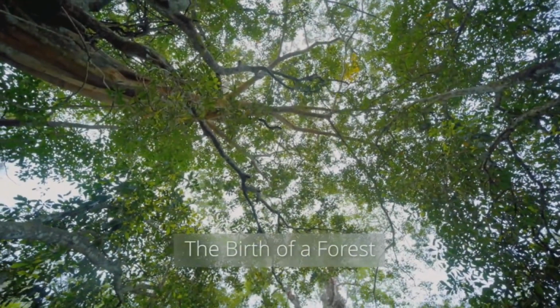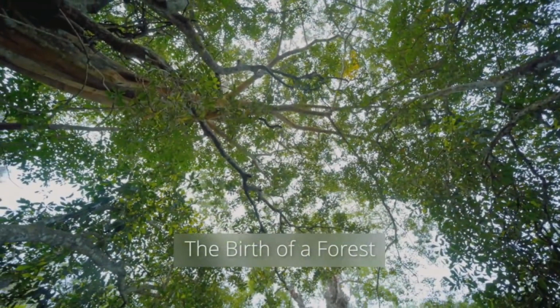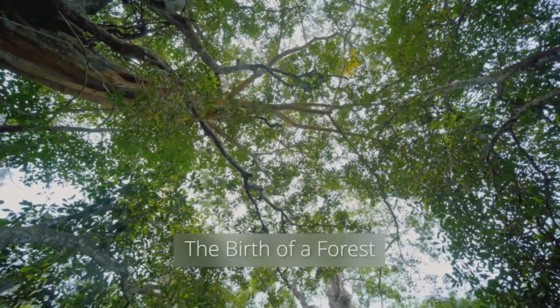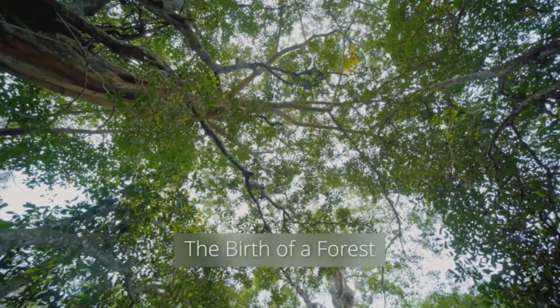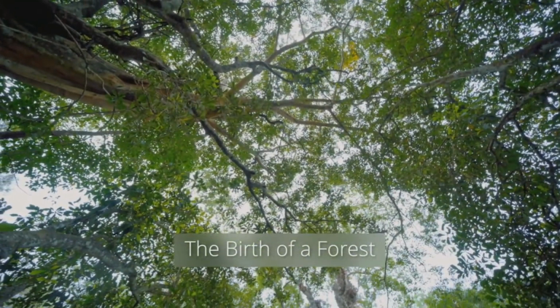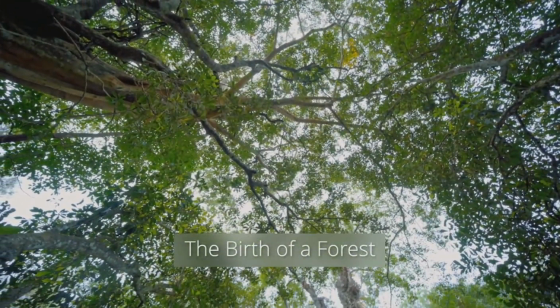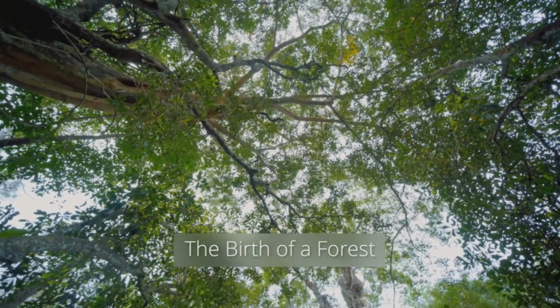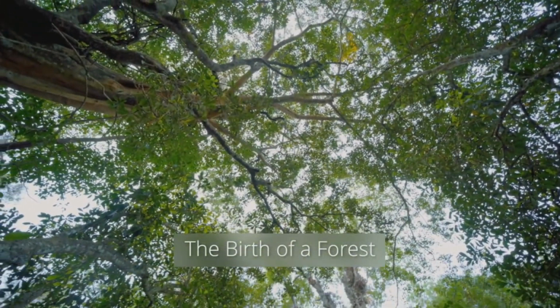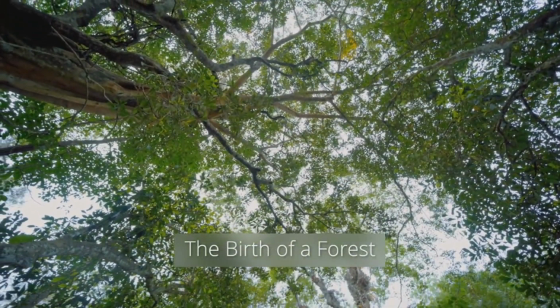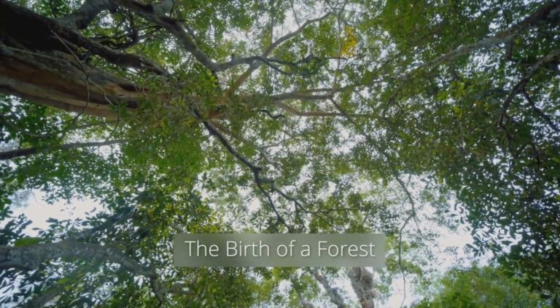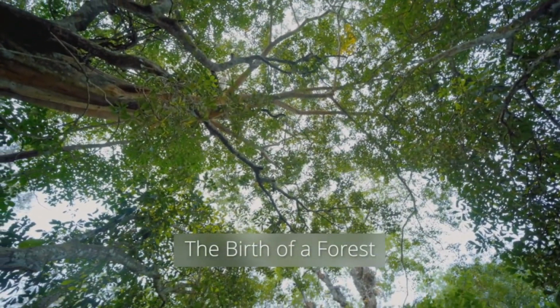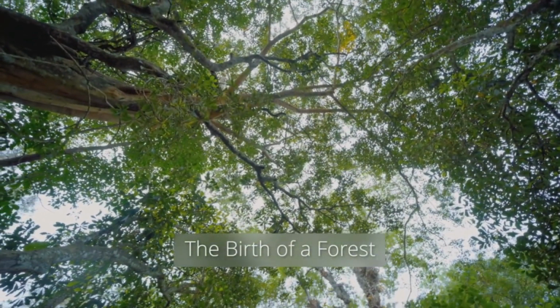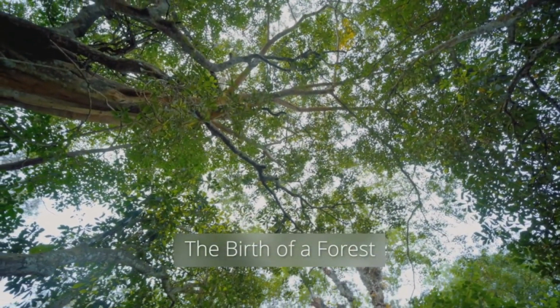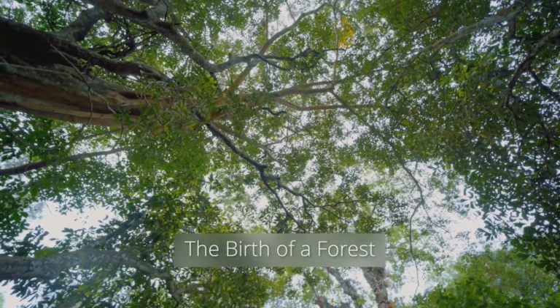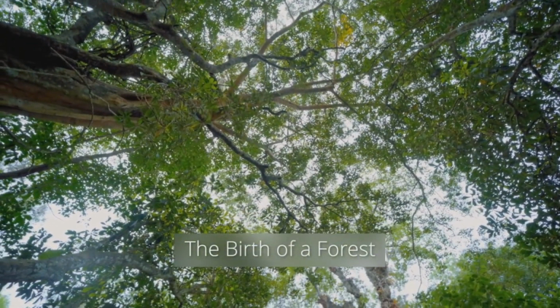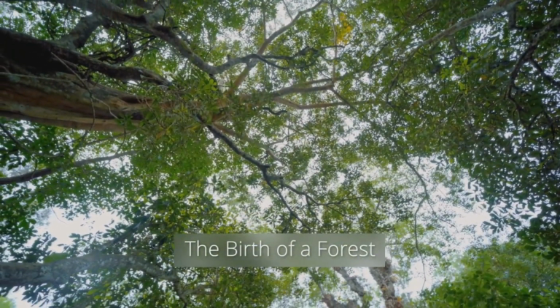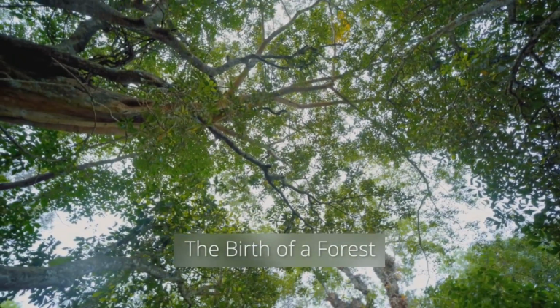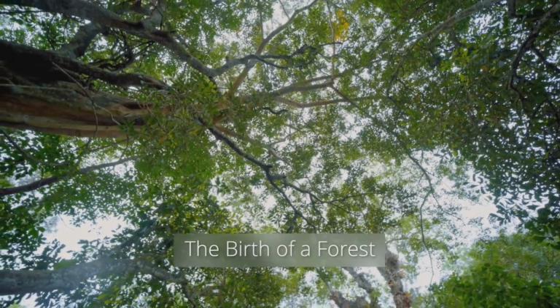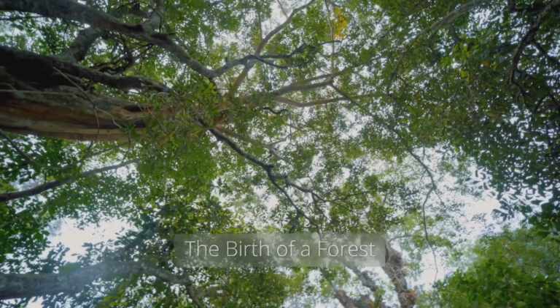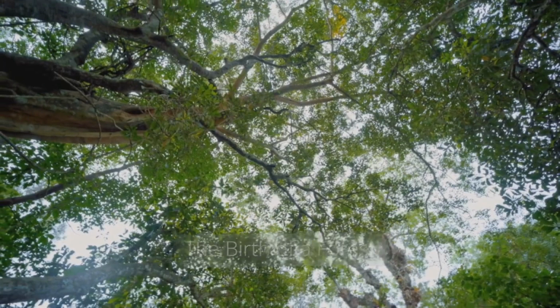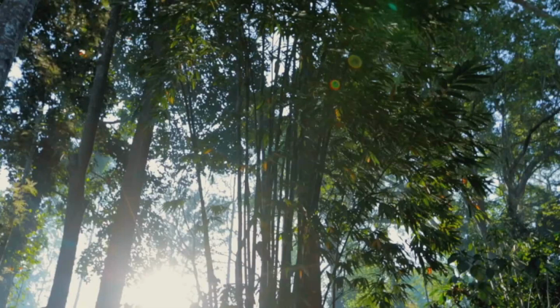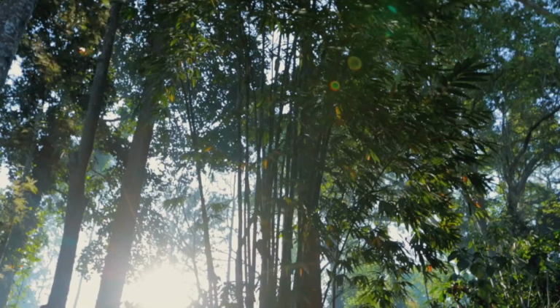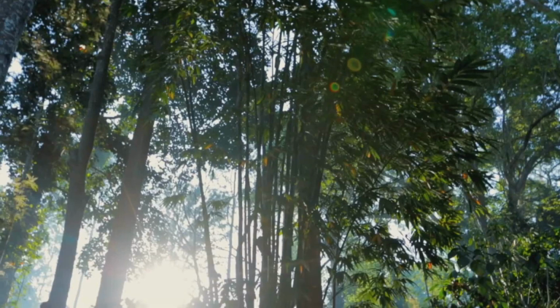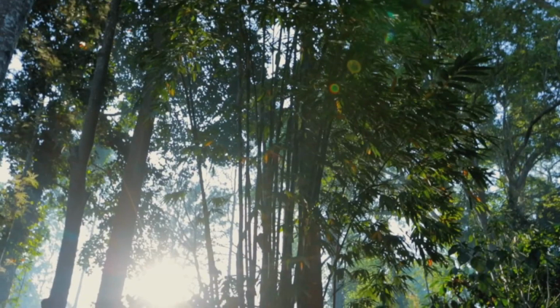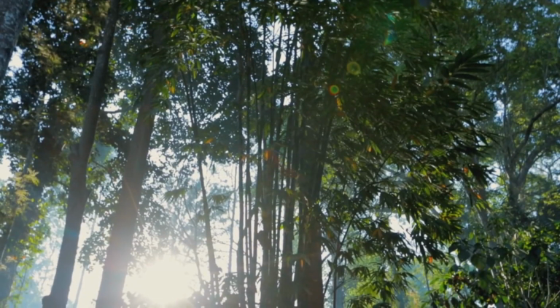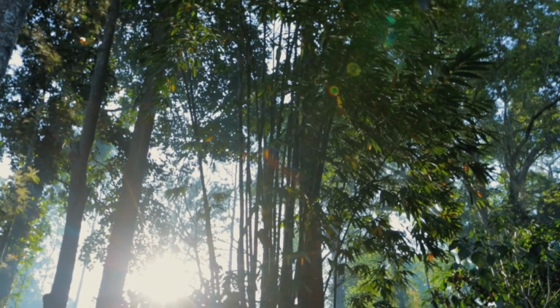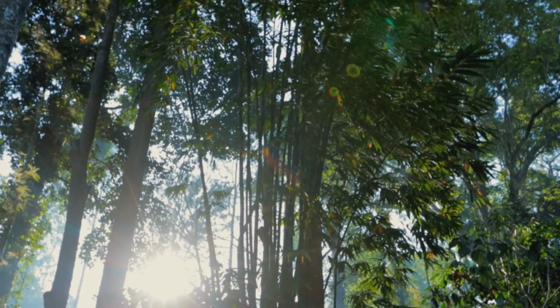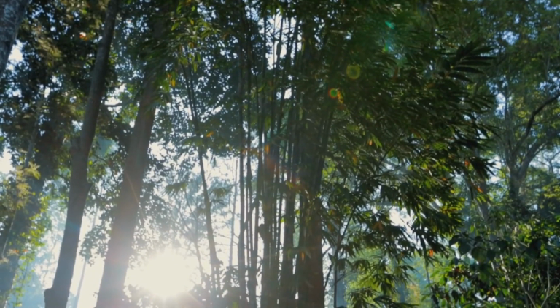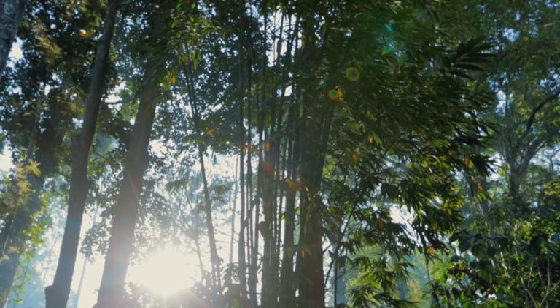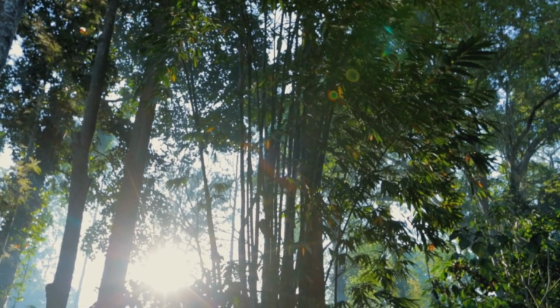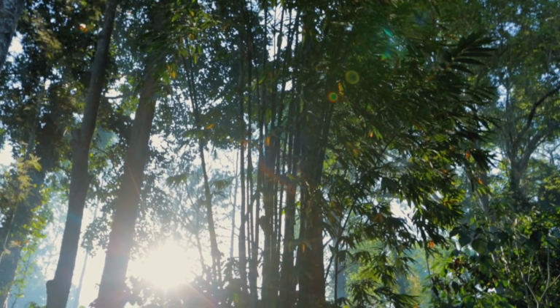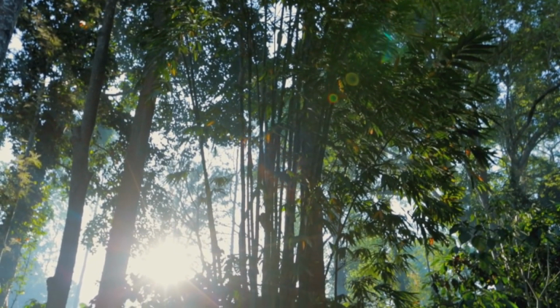Growing a forest. A forest can be planted and then begin to thrive within 10 years. Here's how.